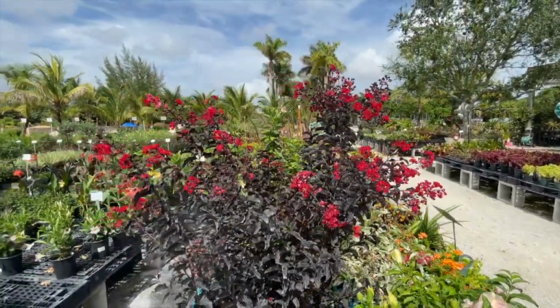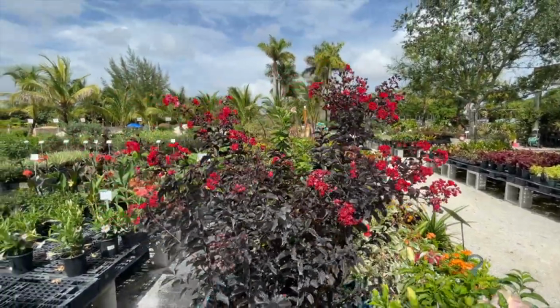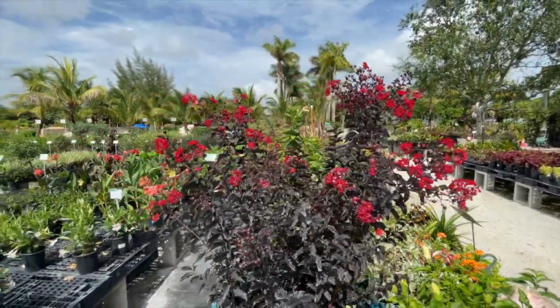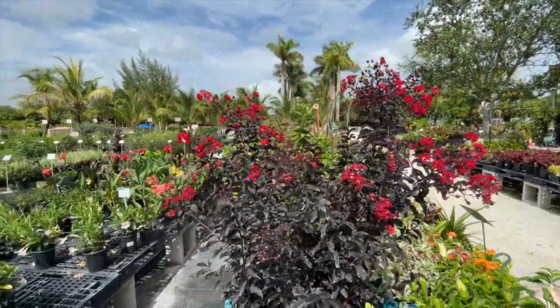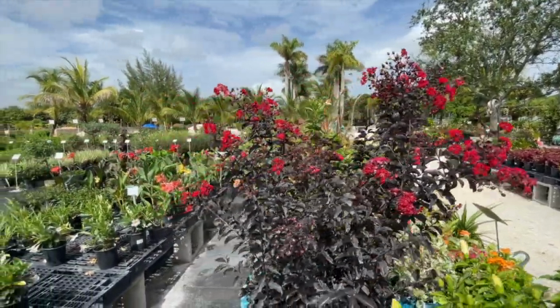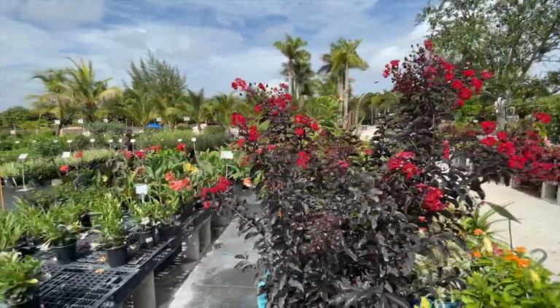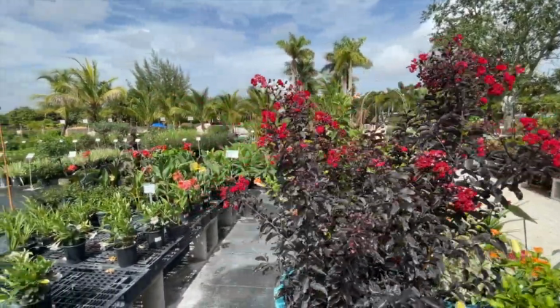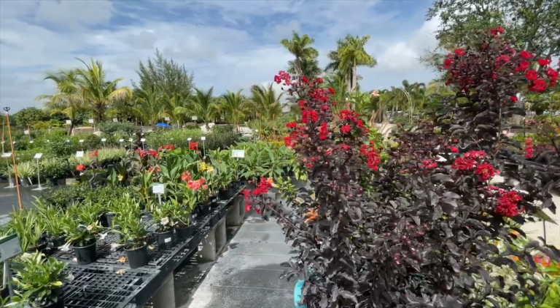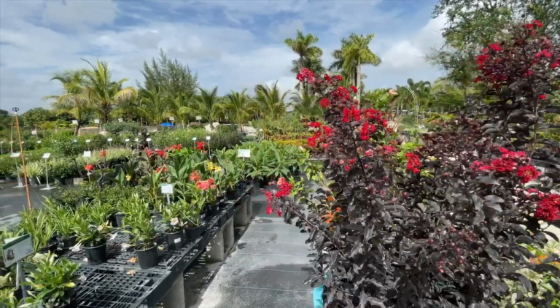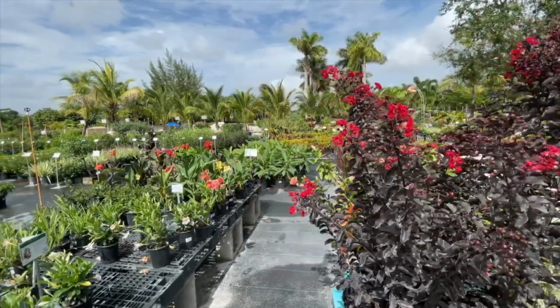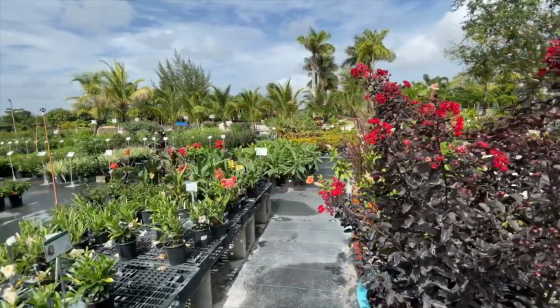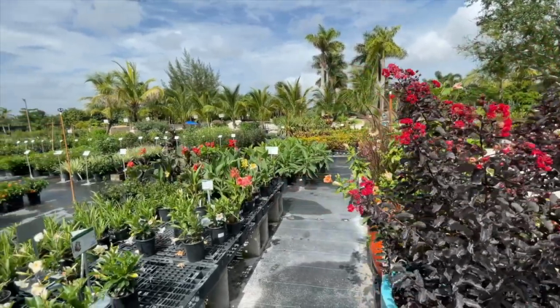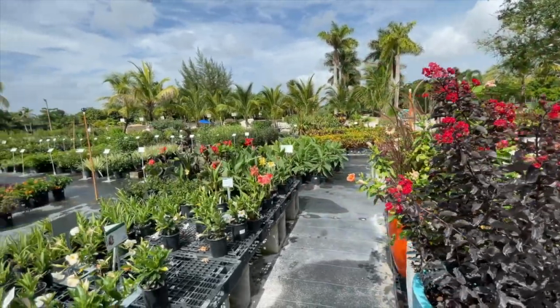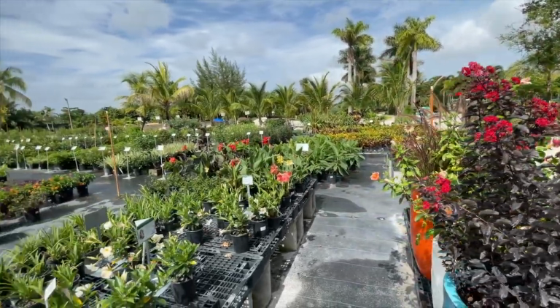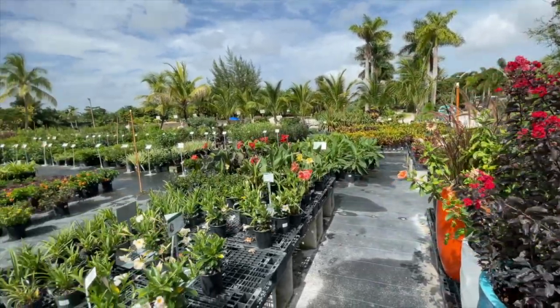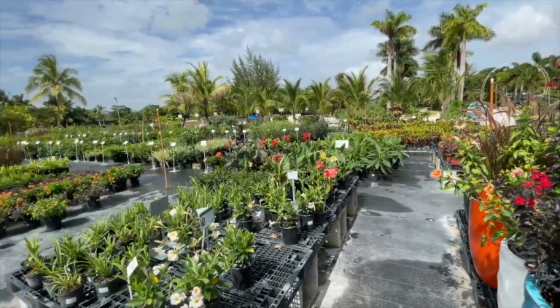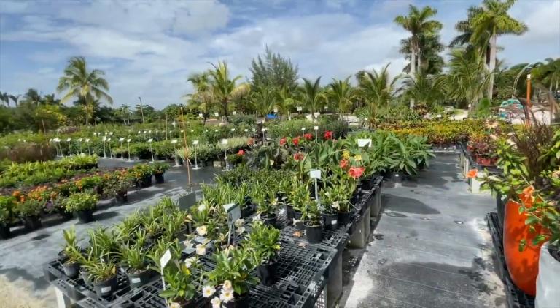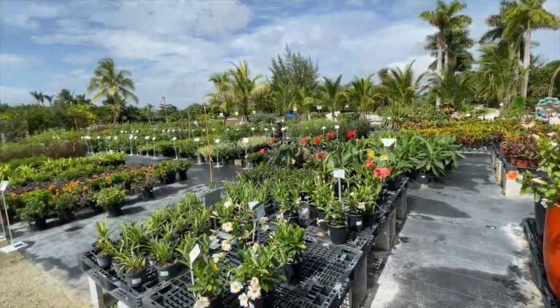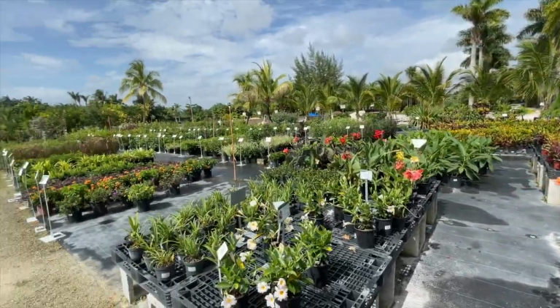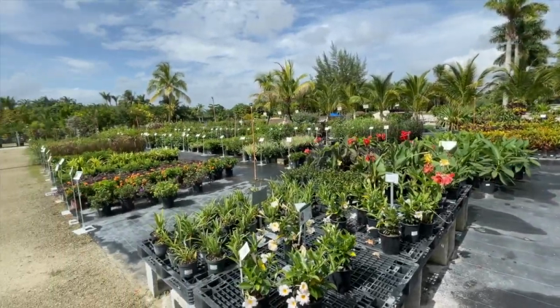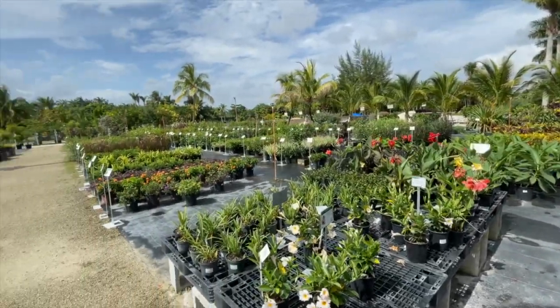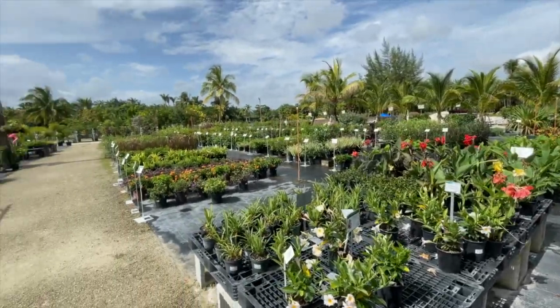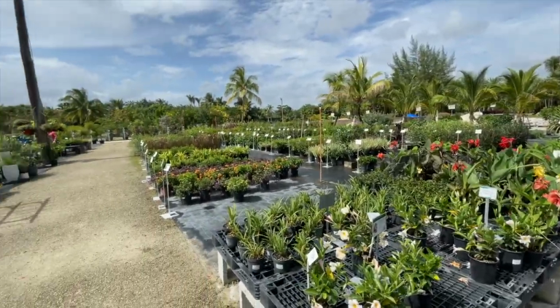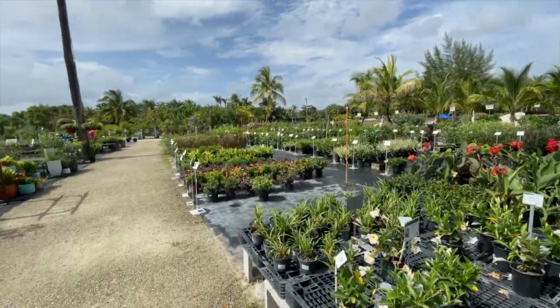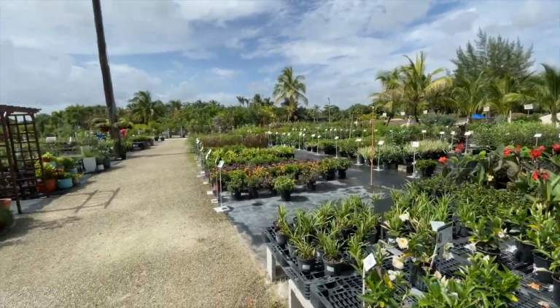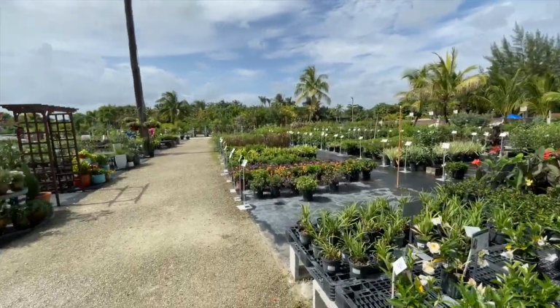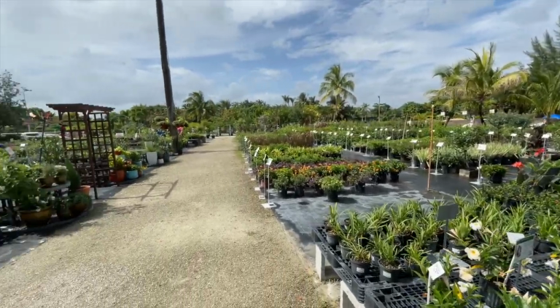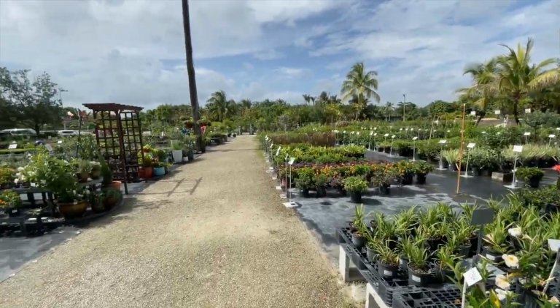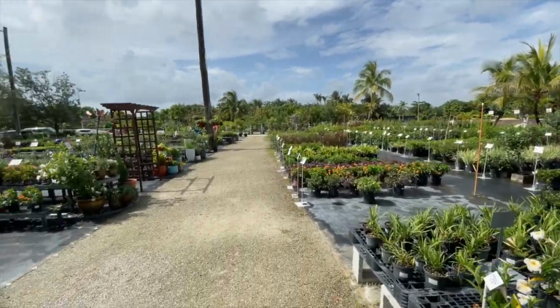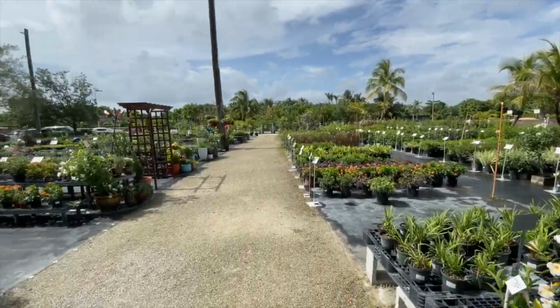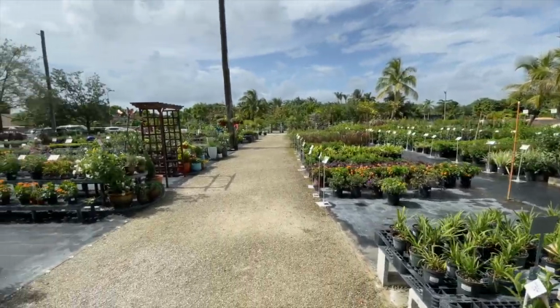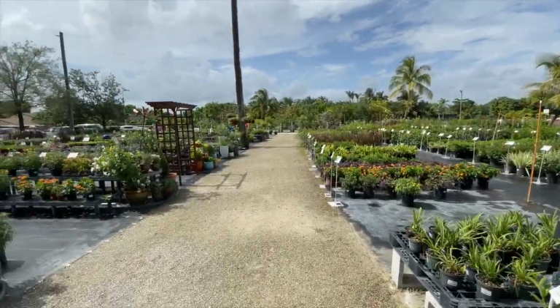We're going to go to another nursery — they didn't have all the plants we wanted to show you.